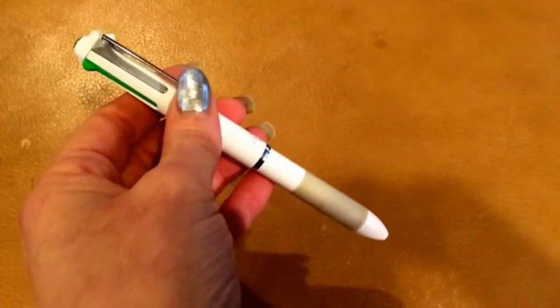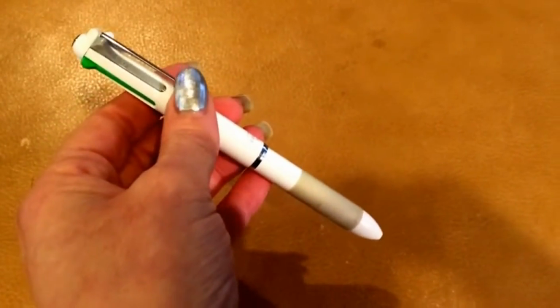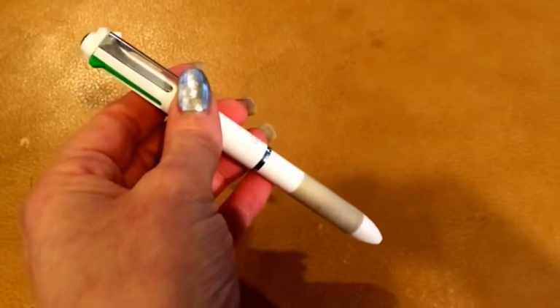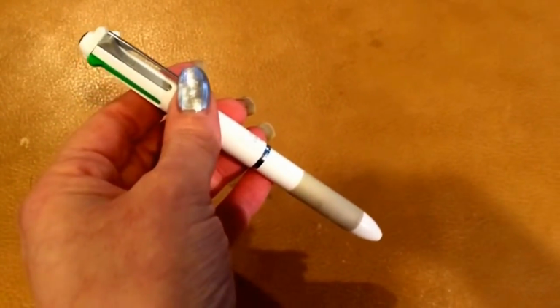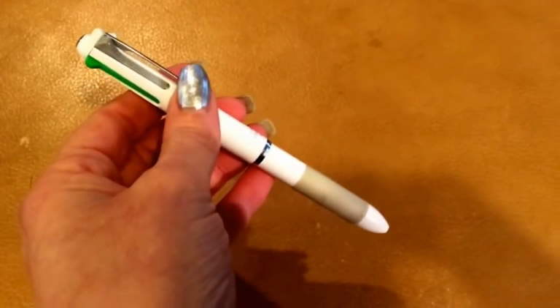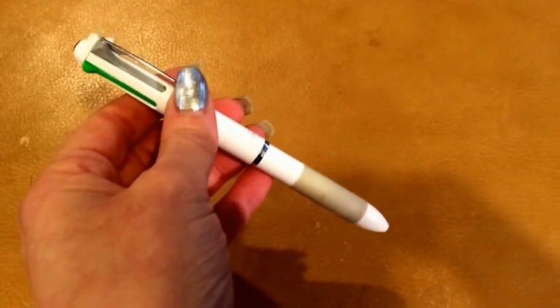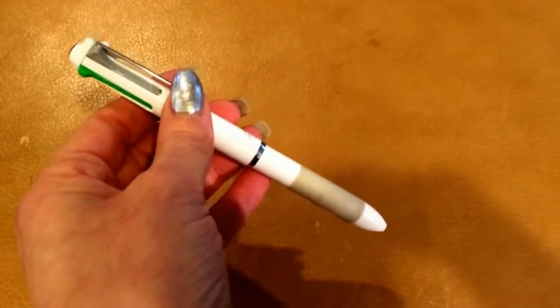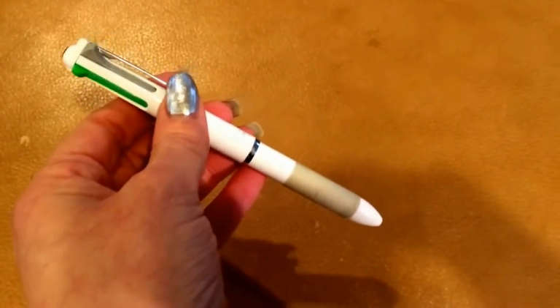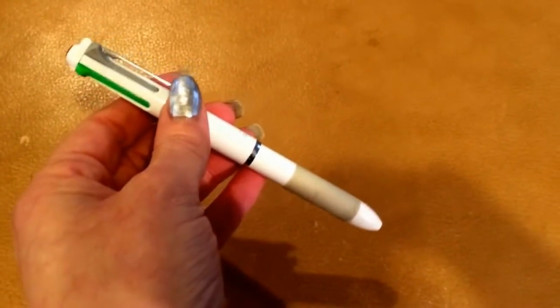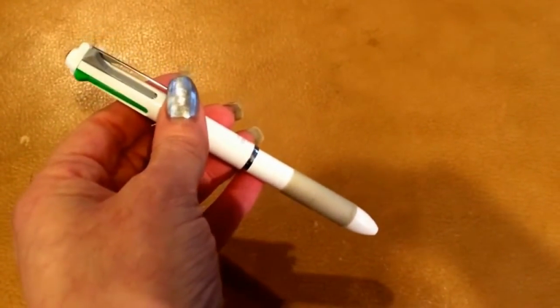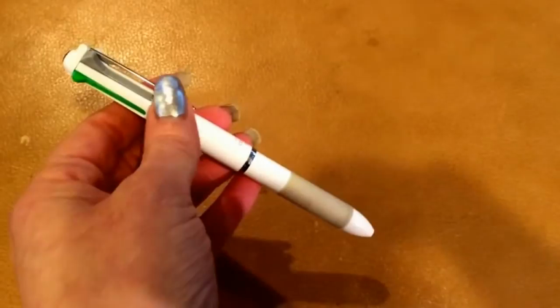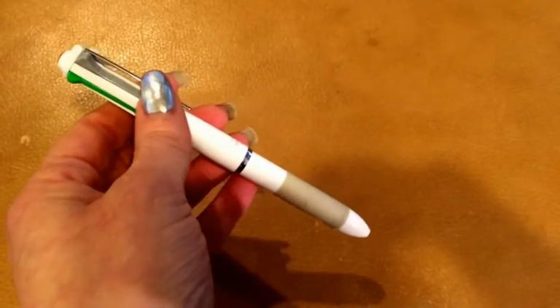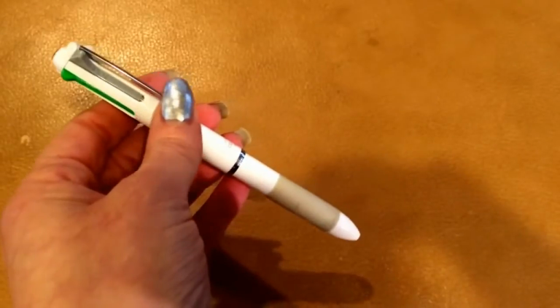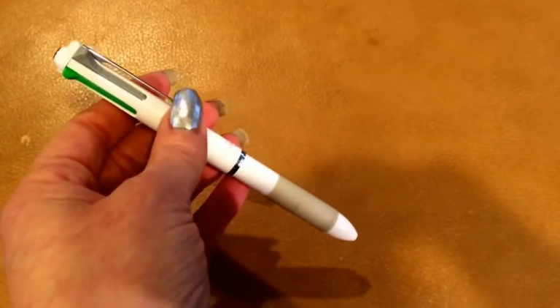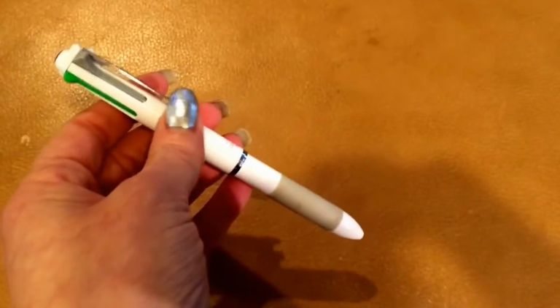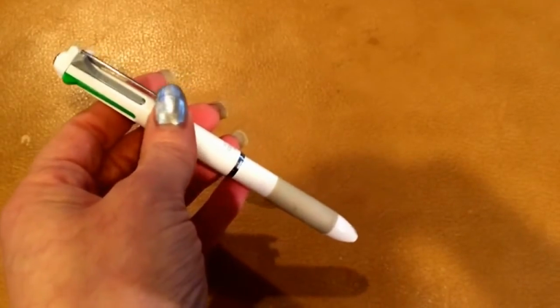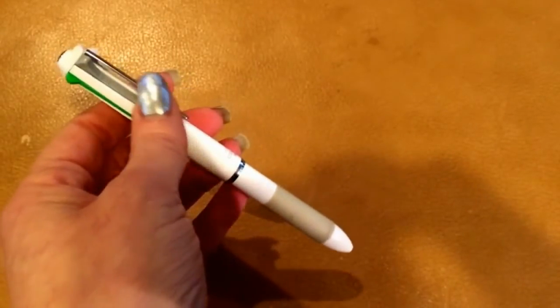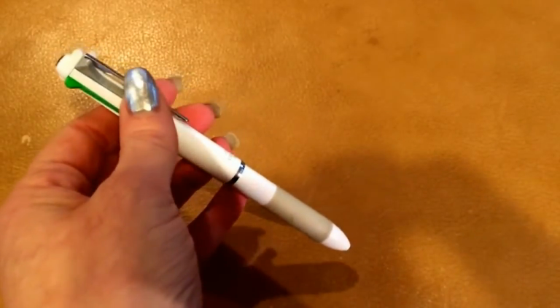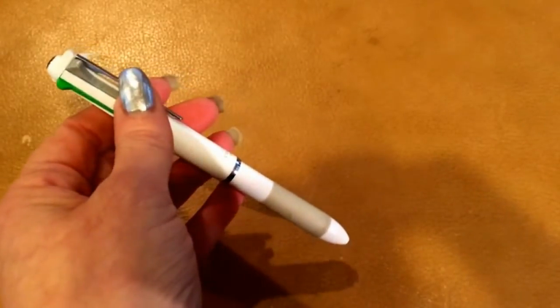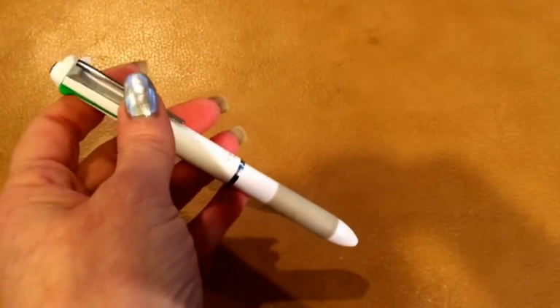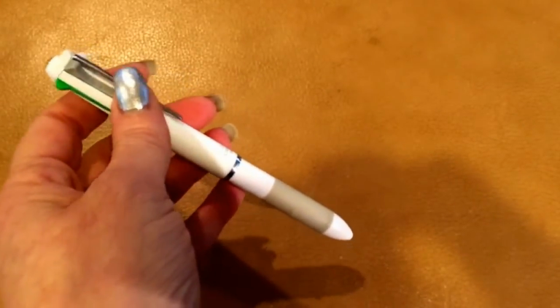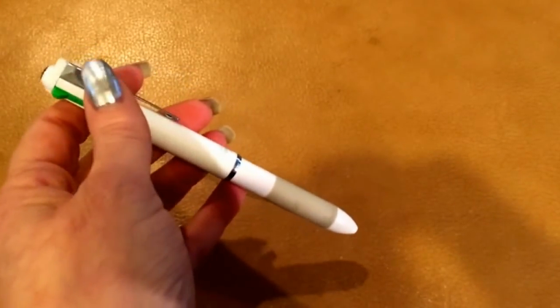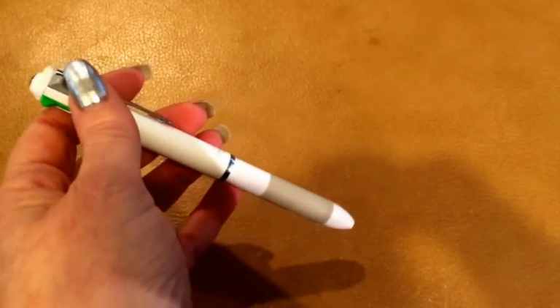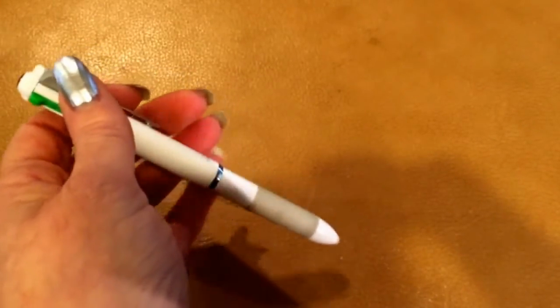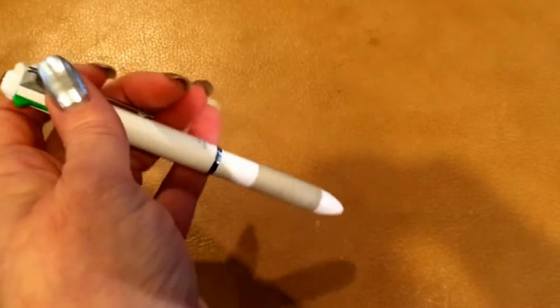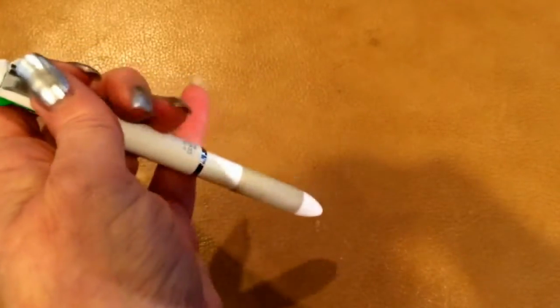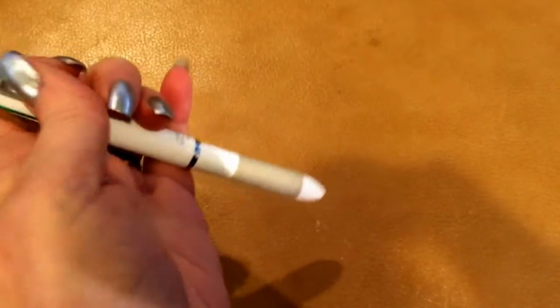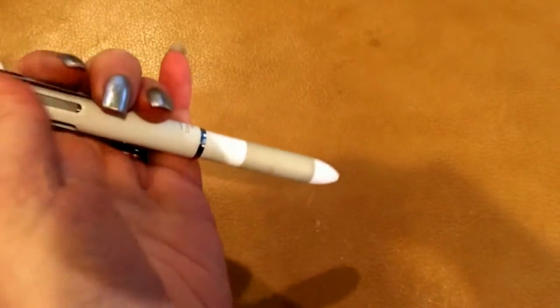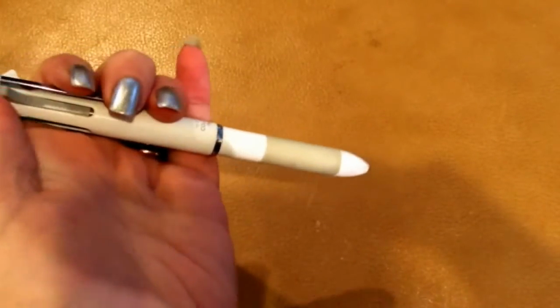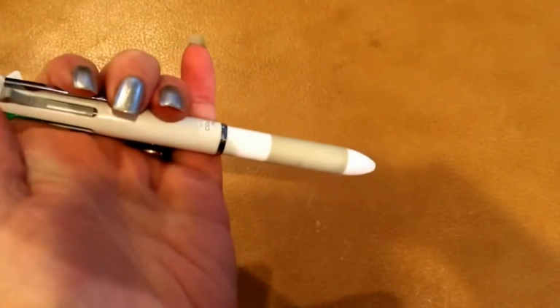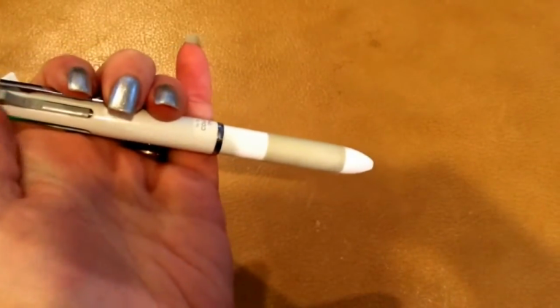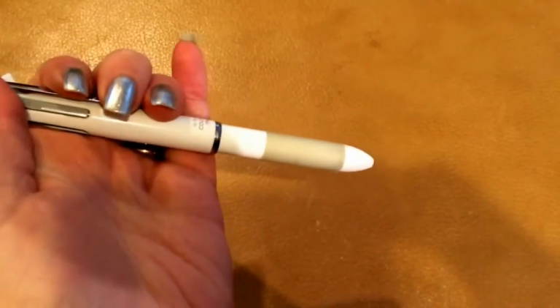Well, the directions are in the package, but they're in Japanese. So I couldn't make the thing work.